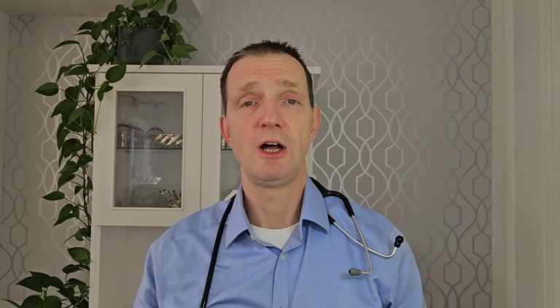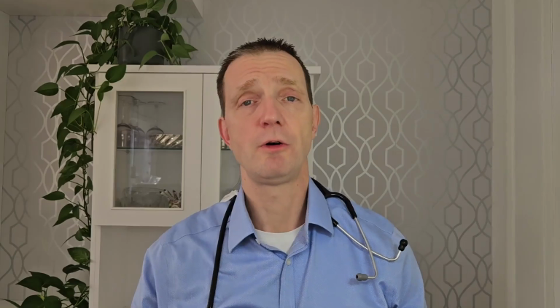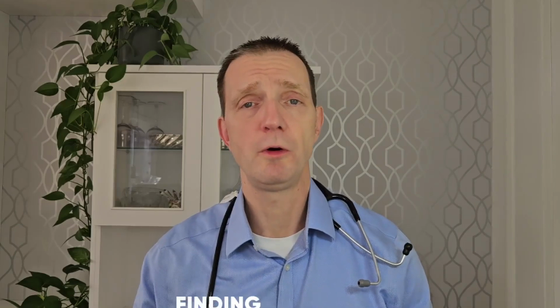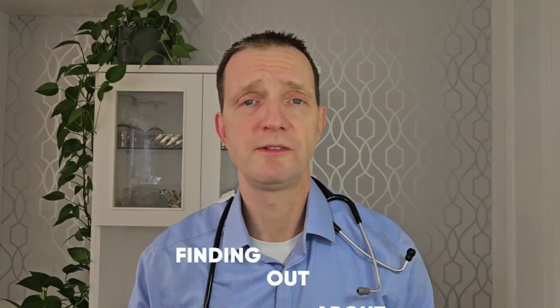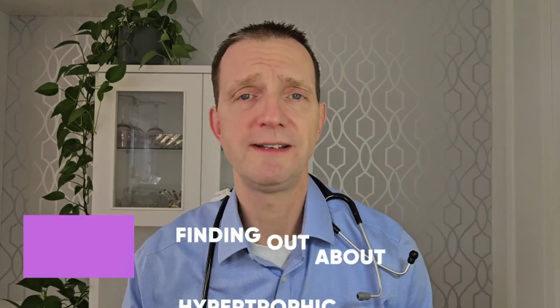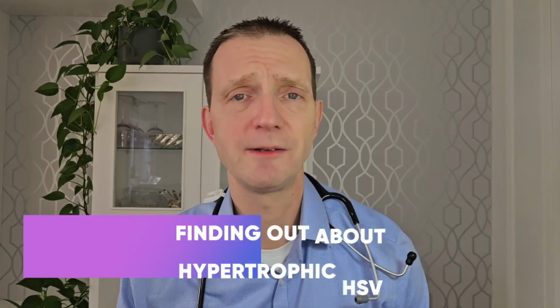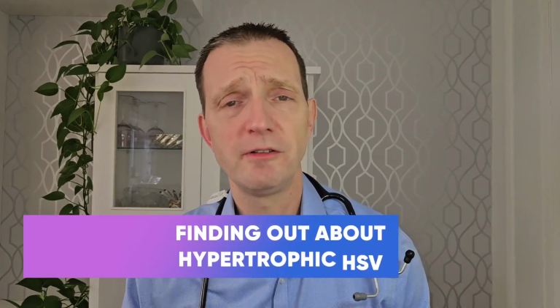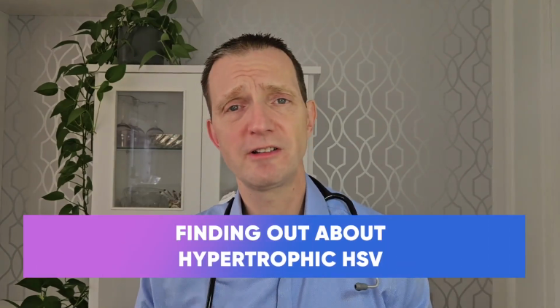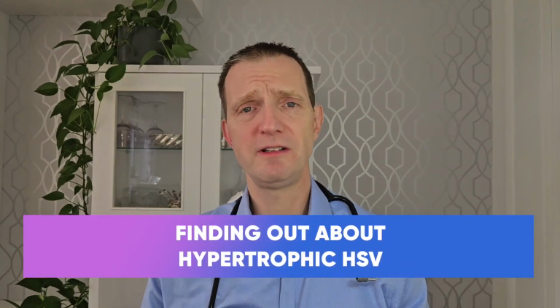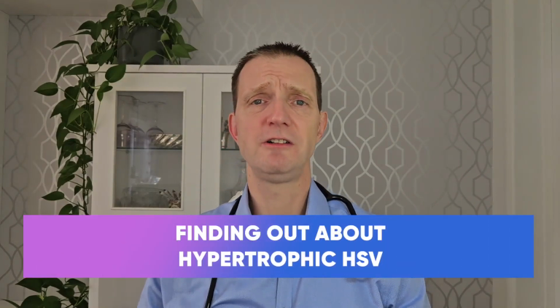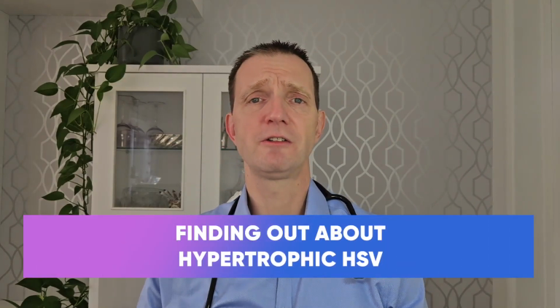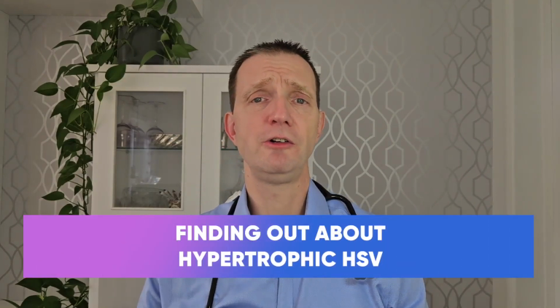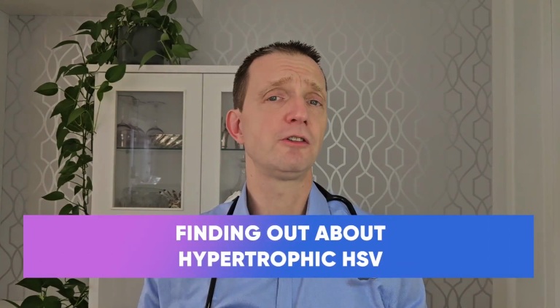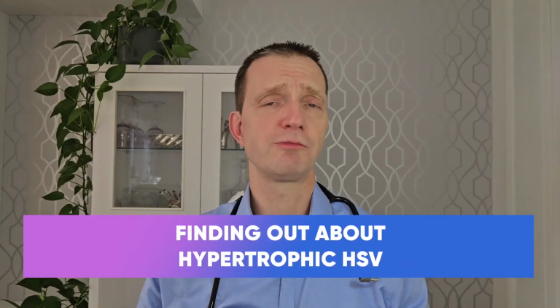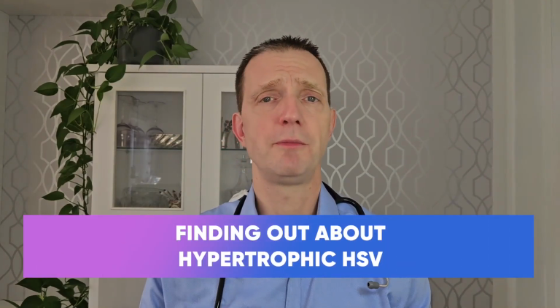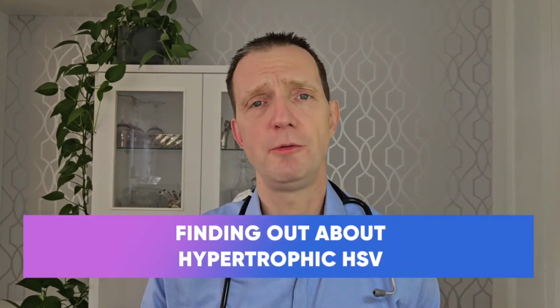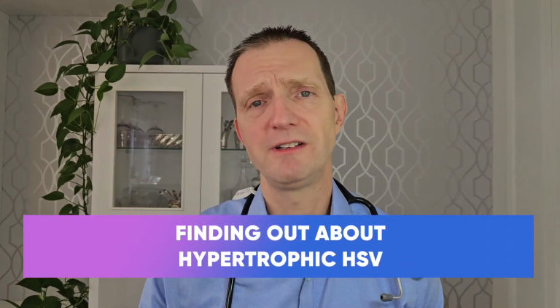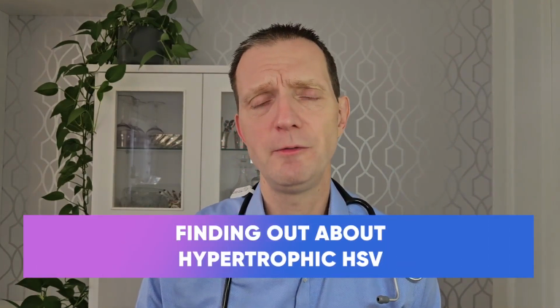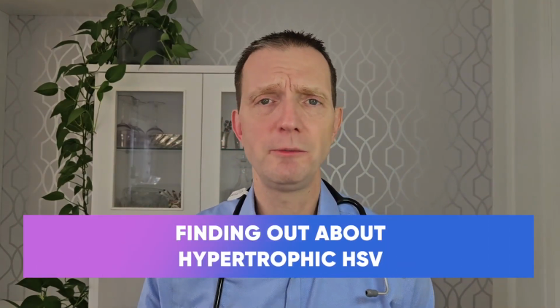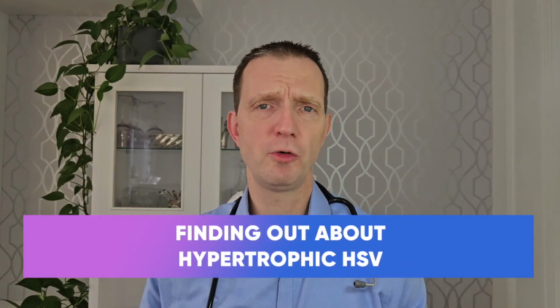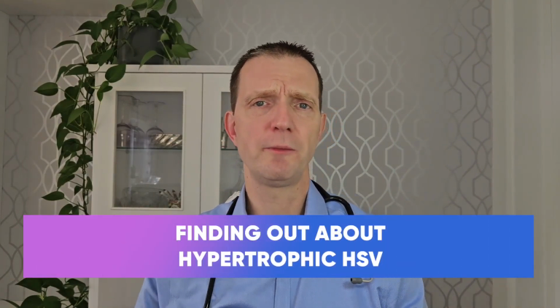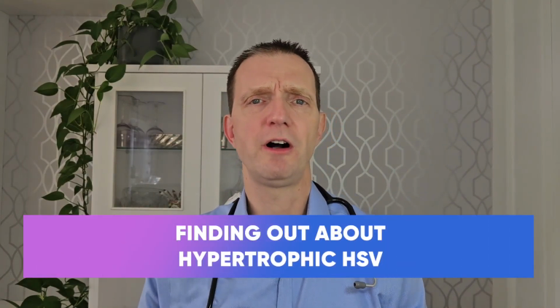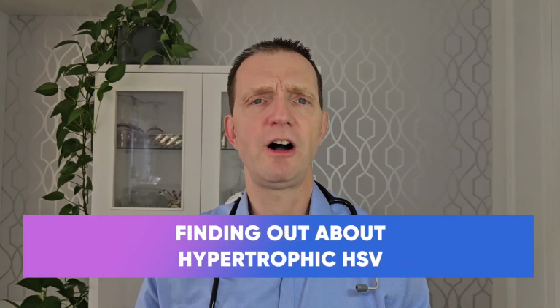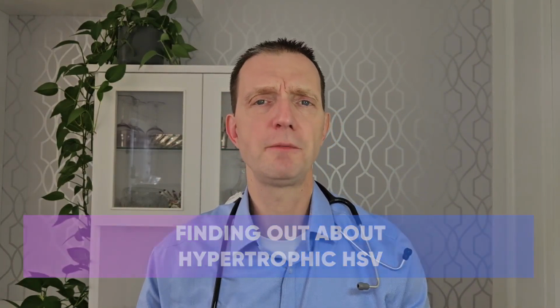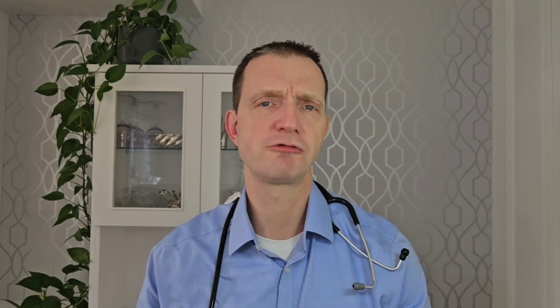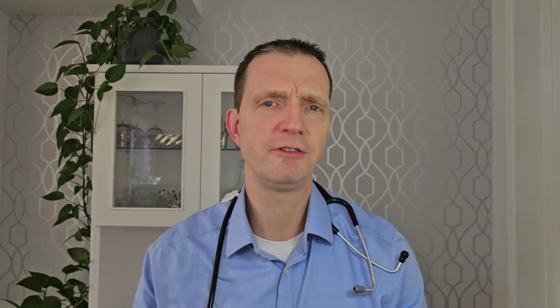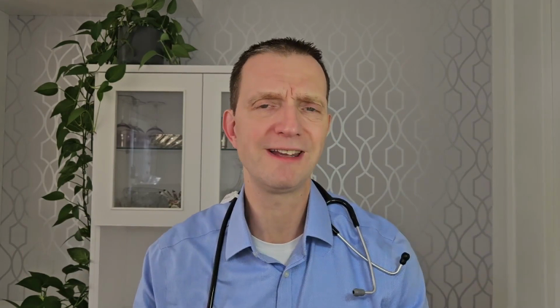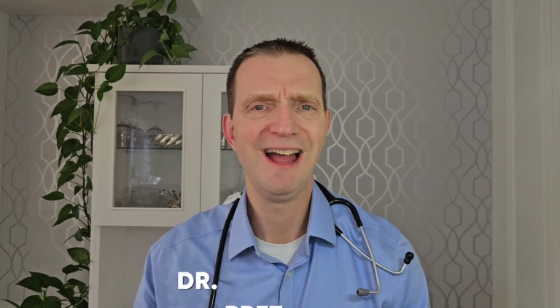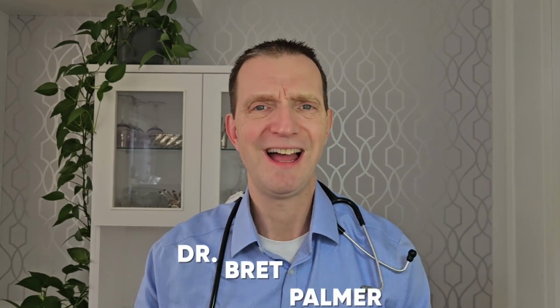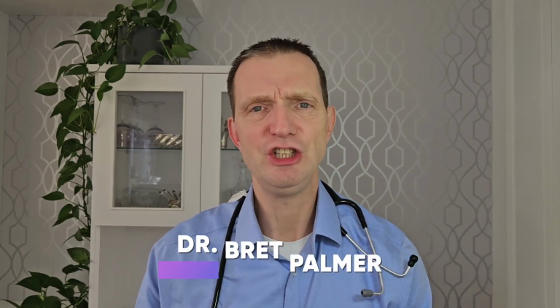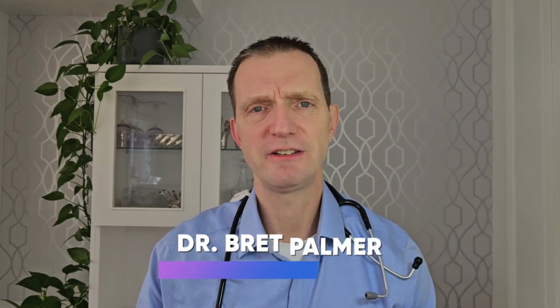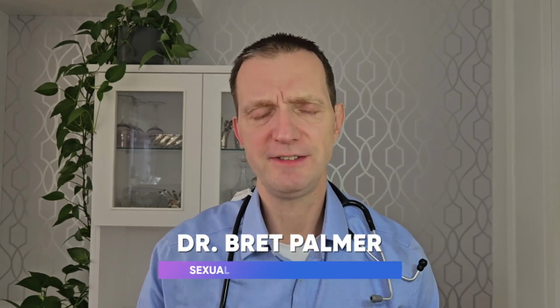Hello everyone, welcome to the next episode of the Explained Series with your host Dr Brett Palmer. Today we're going to be talking about hypertrophic HSV.